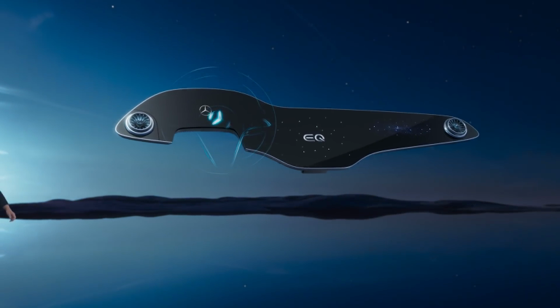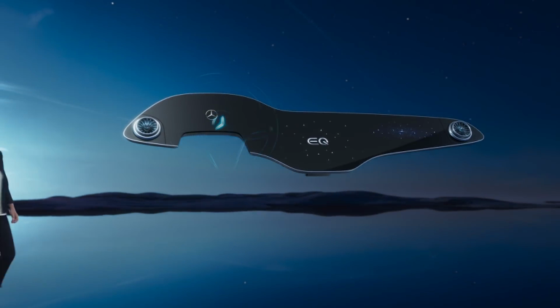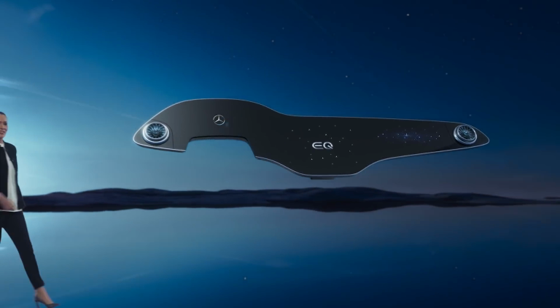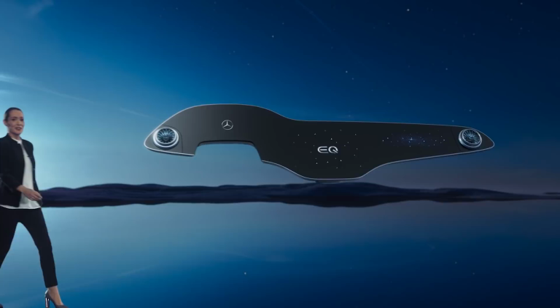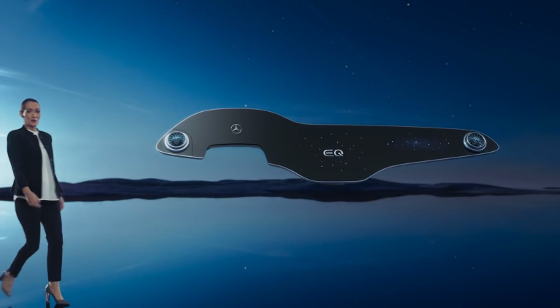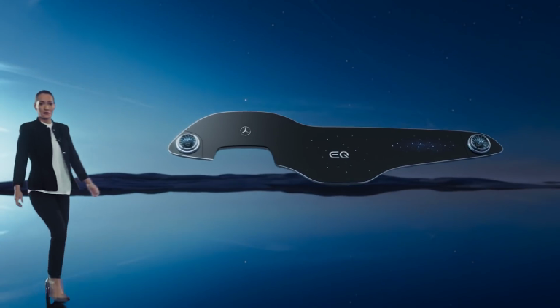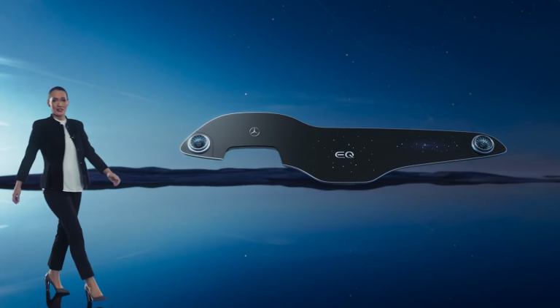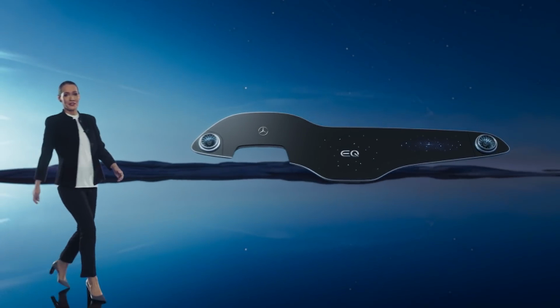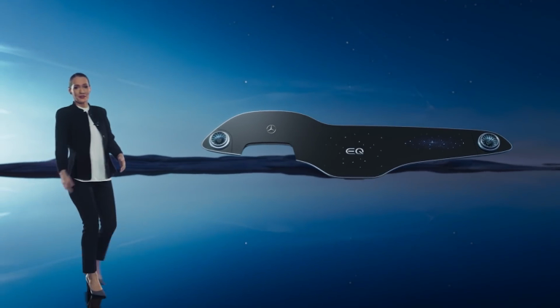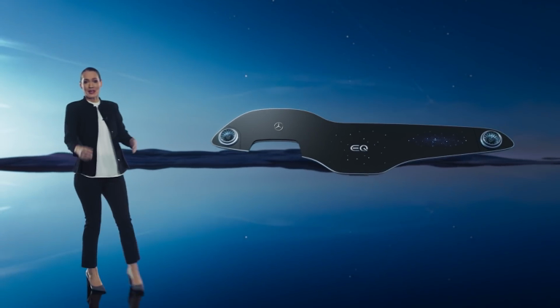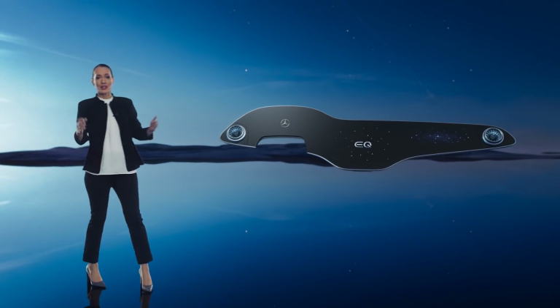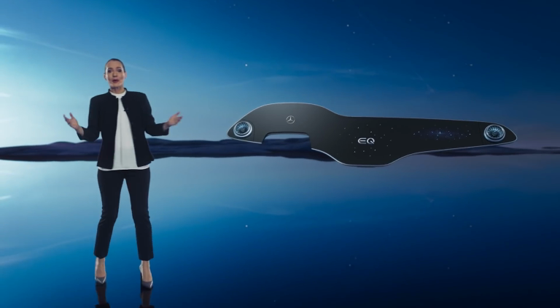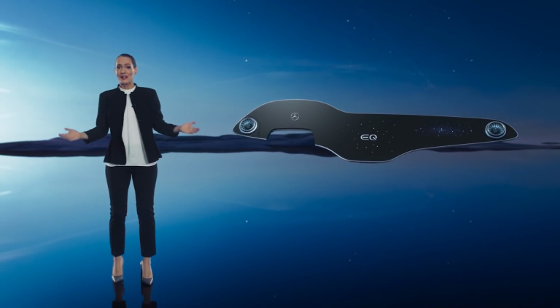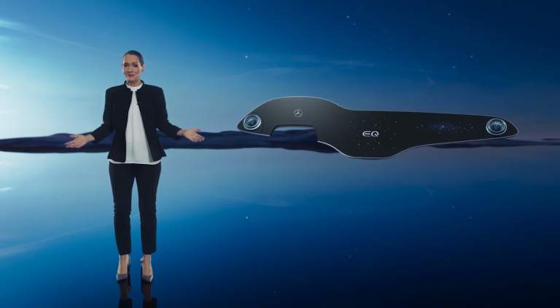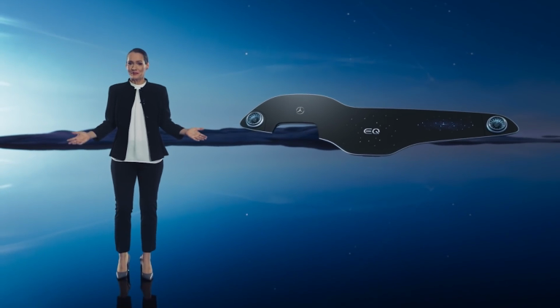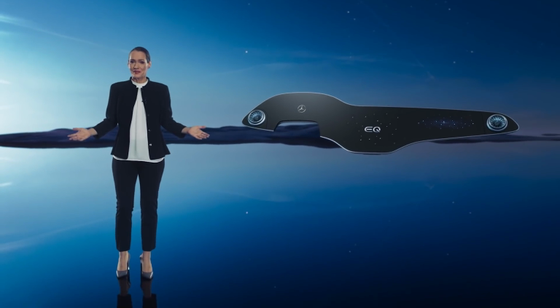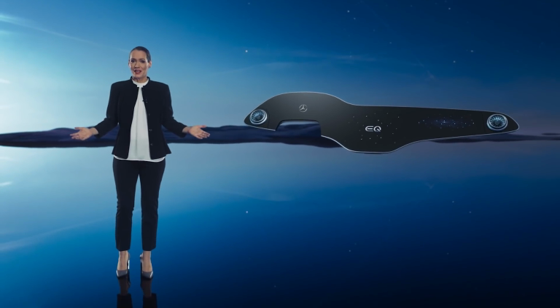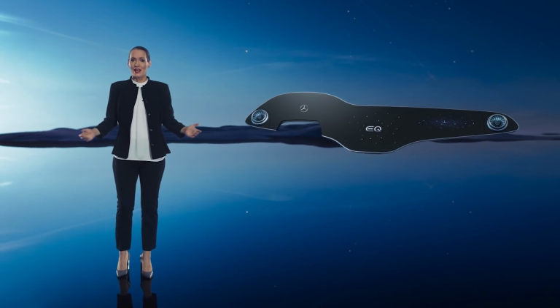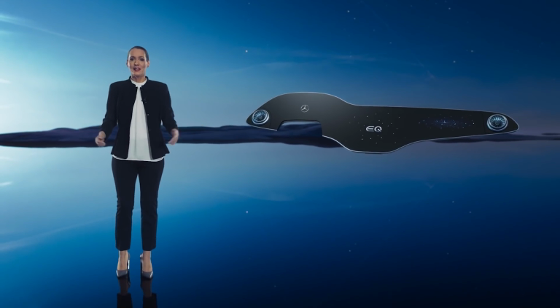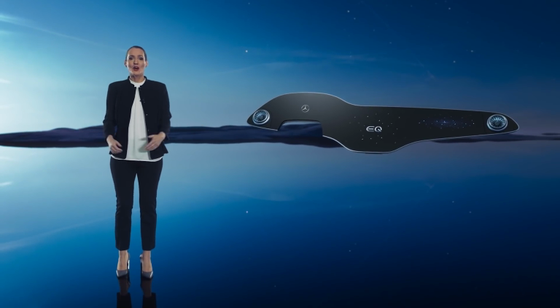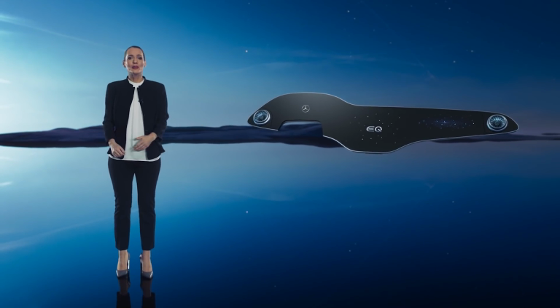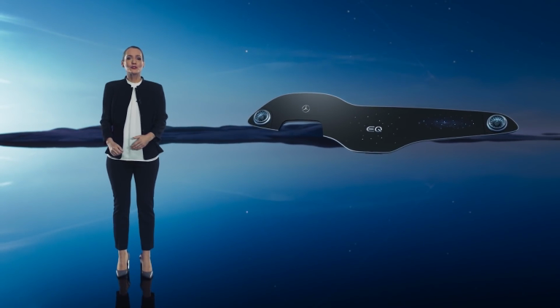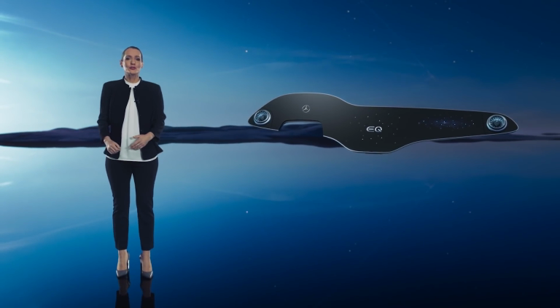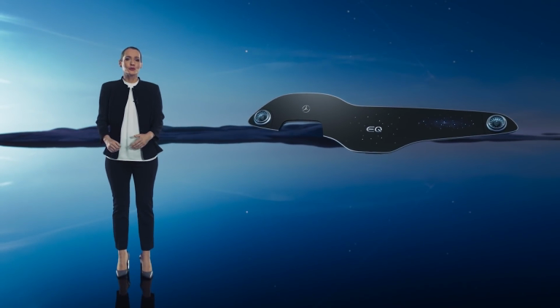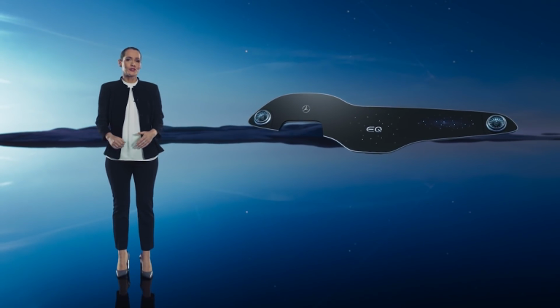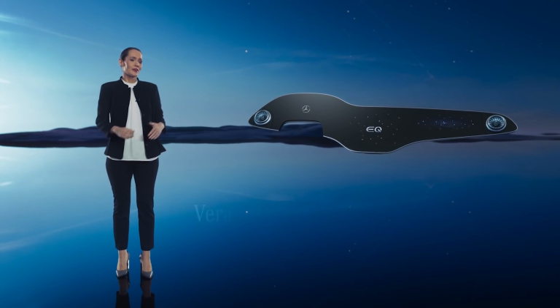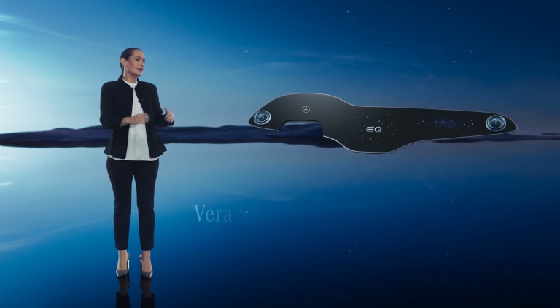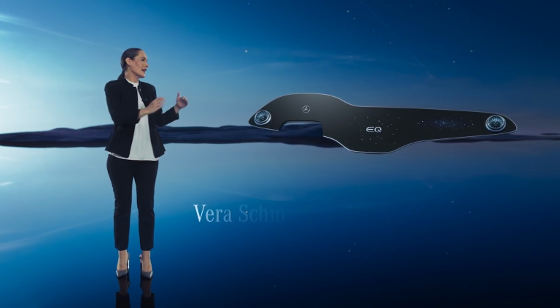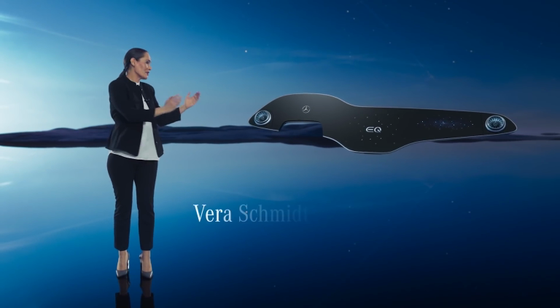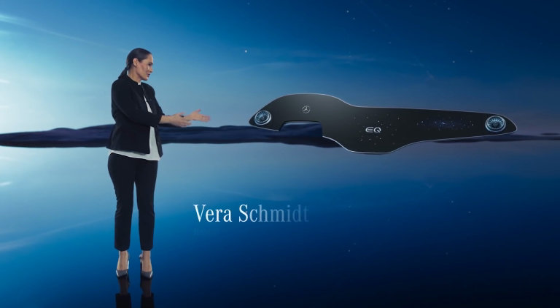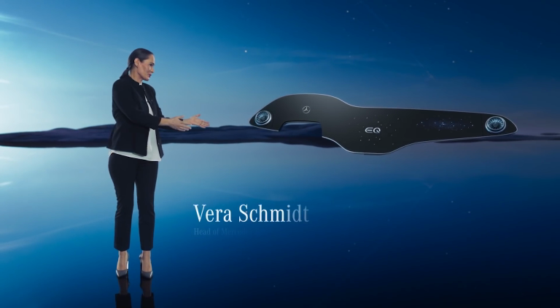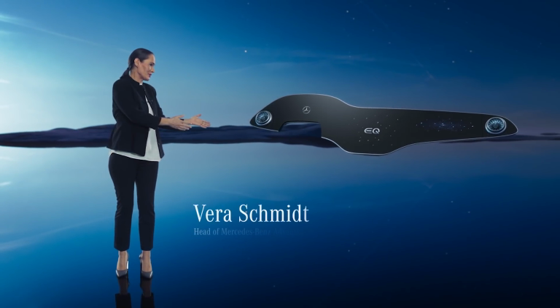Hello everybody and welcome. Allow me to introduce the Hyperscreen.